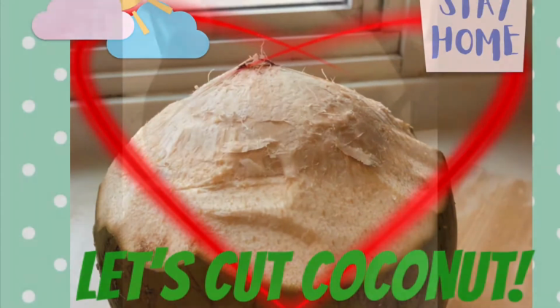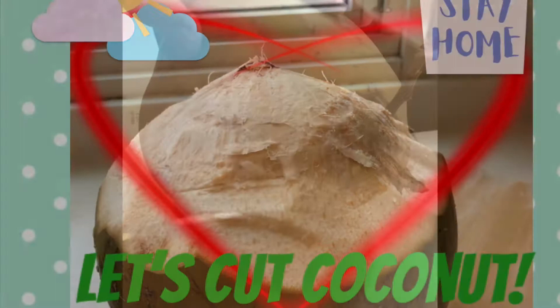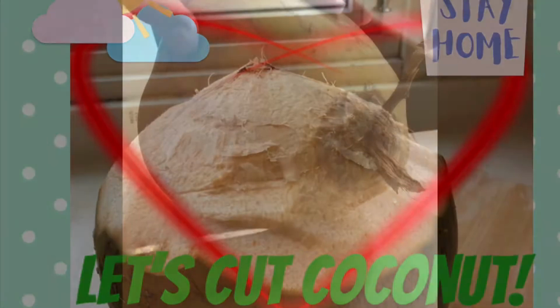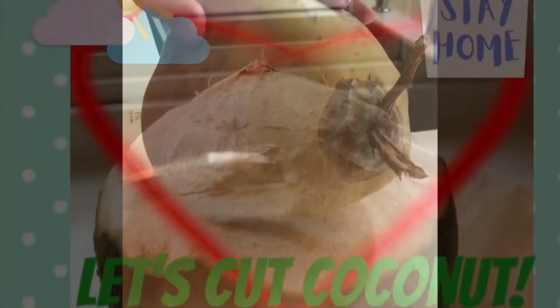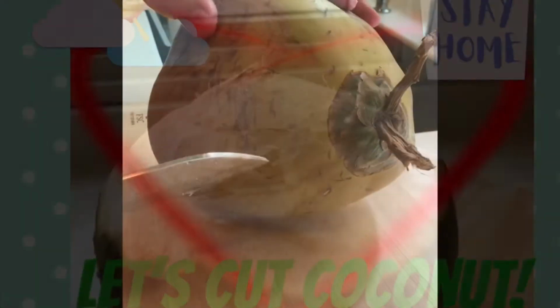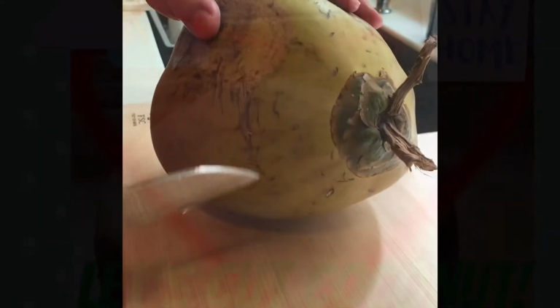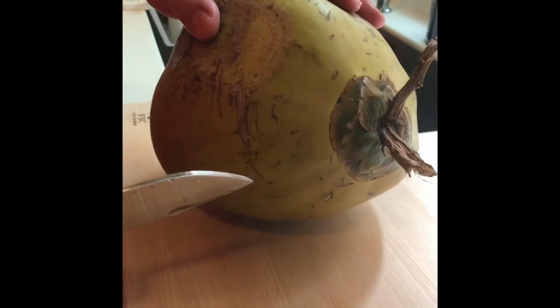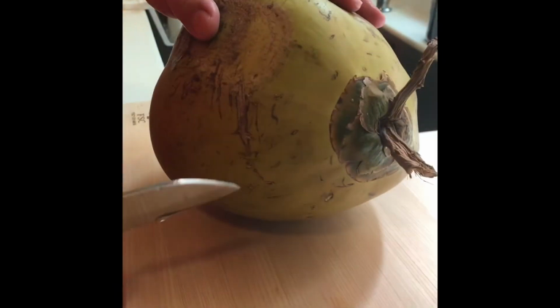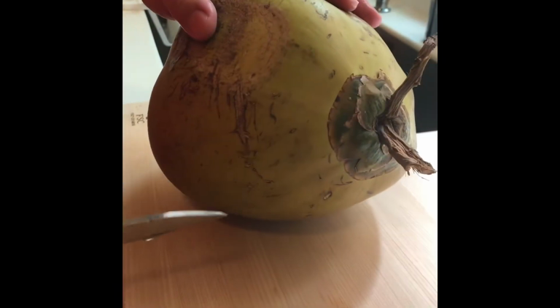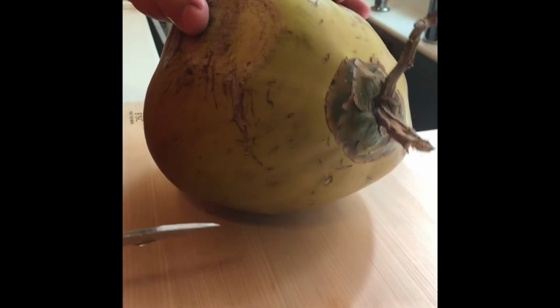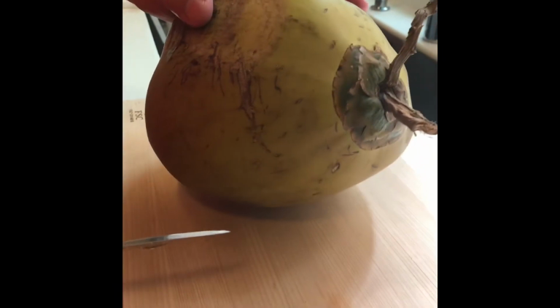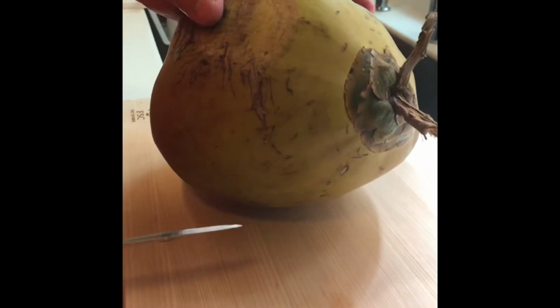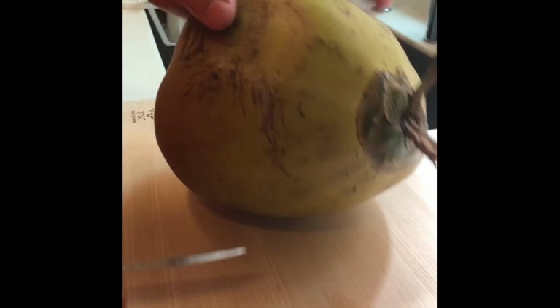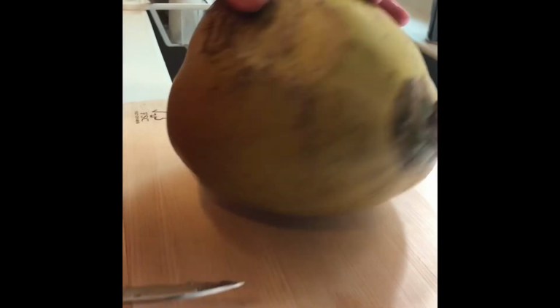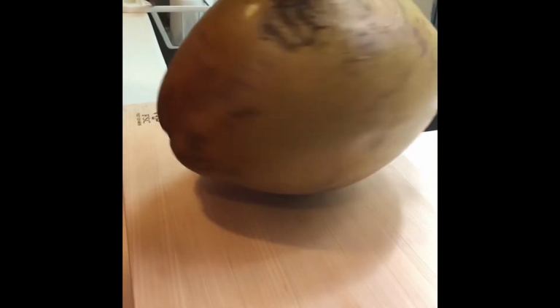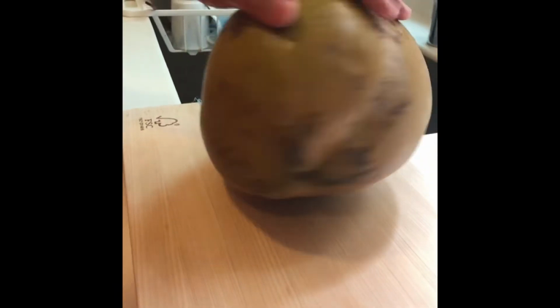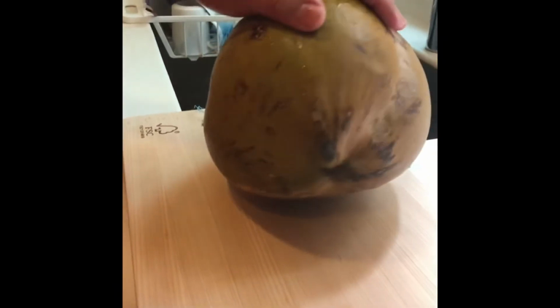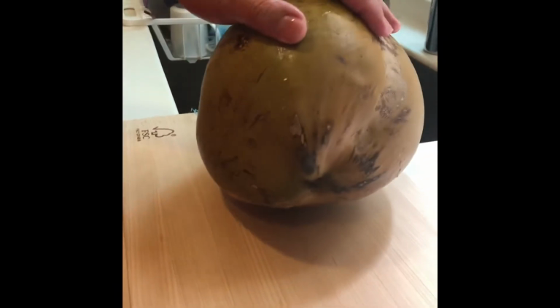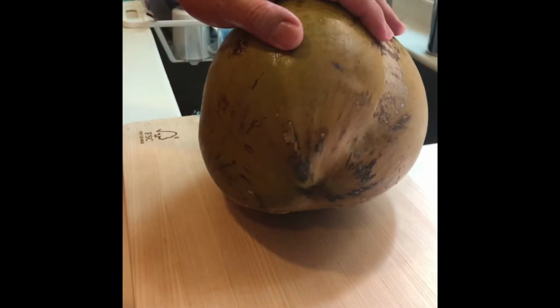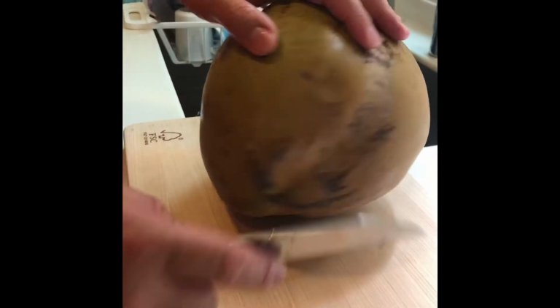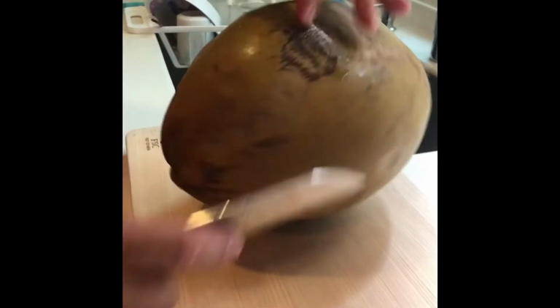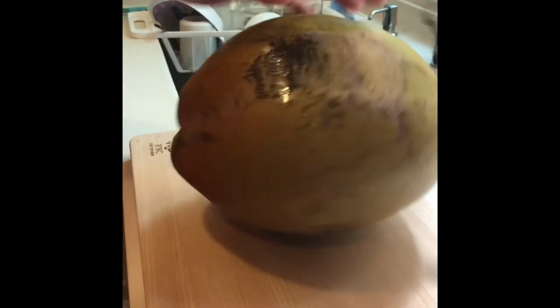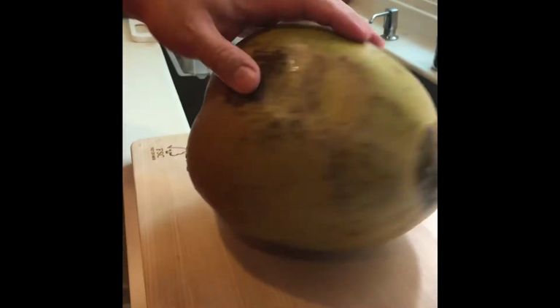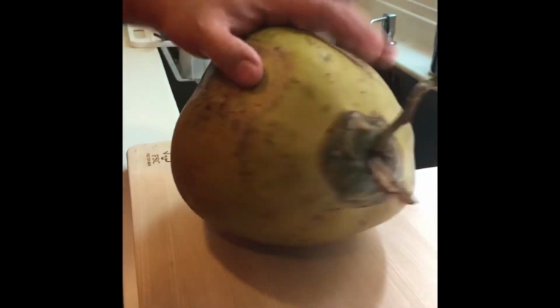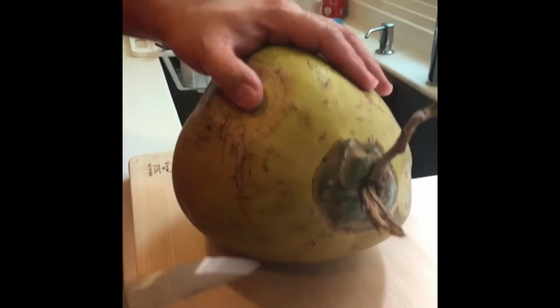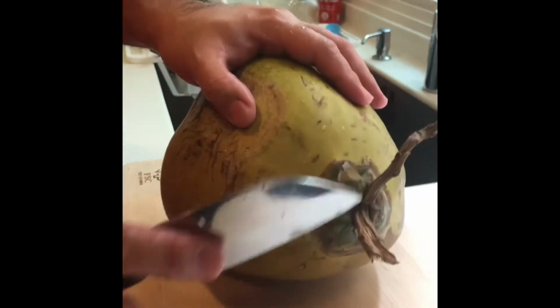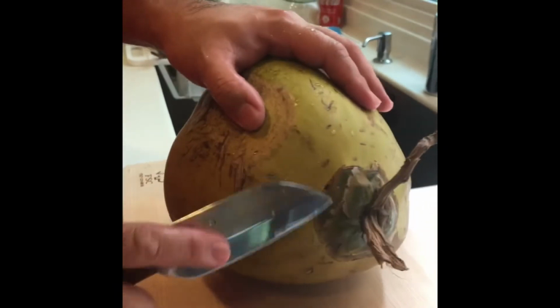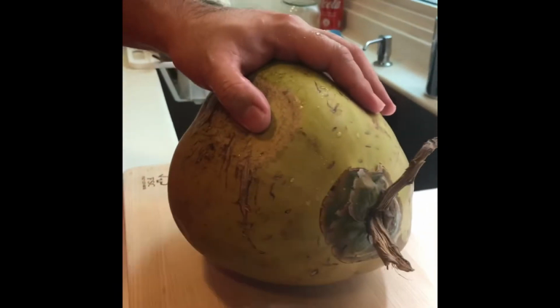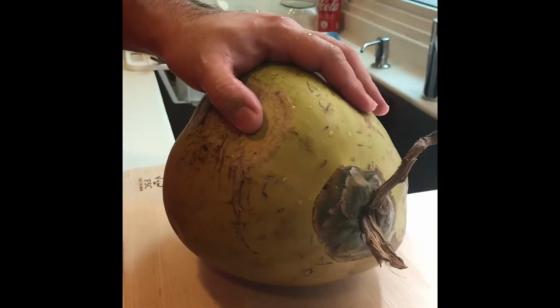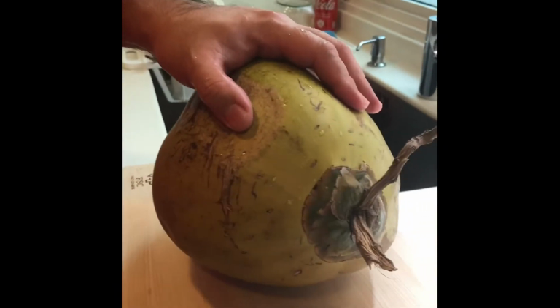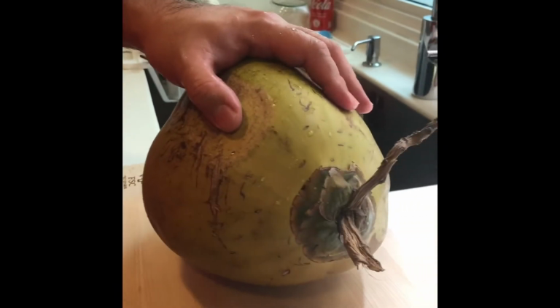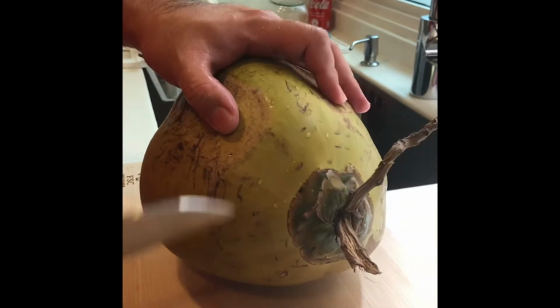Today we are going to cut the coconut — a real, full coconut. So how do we cut it?